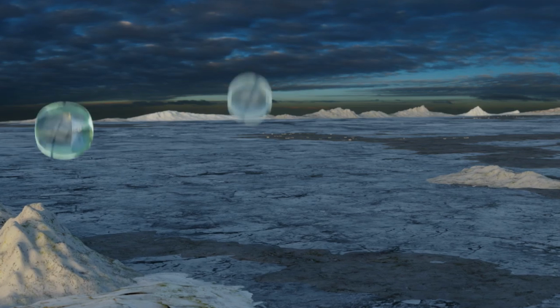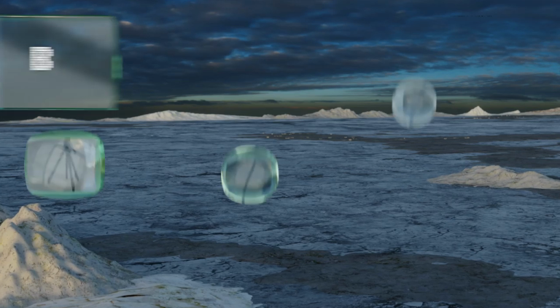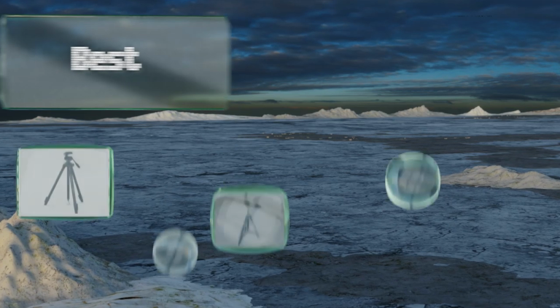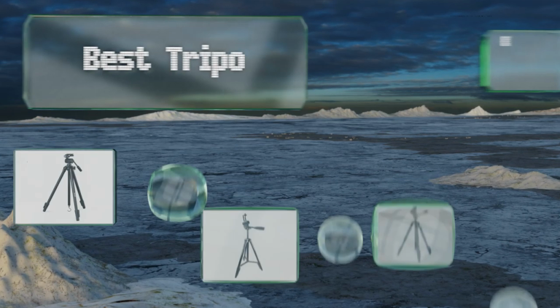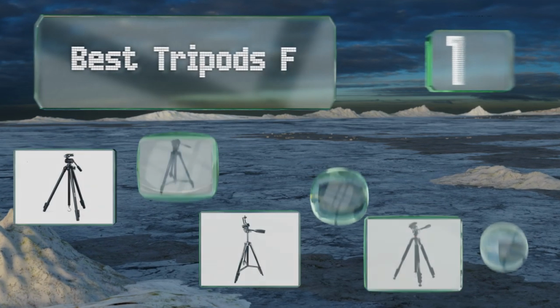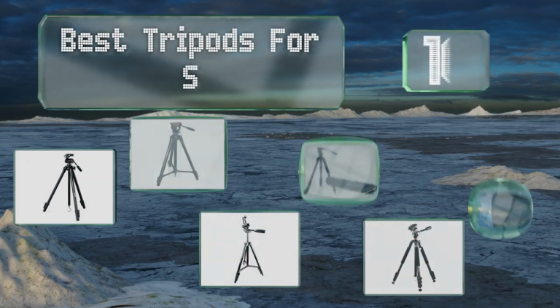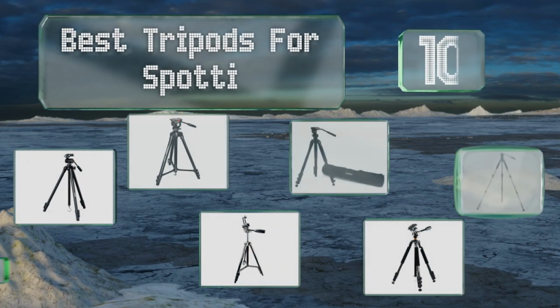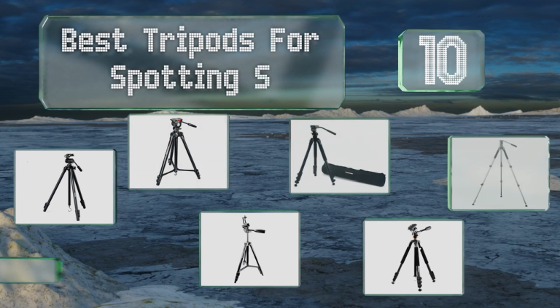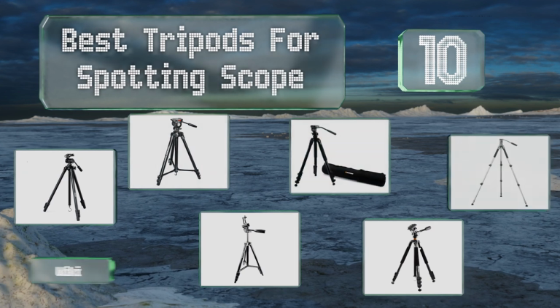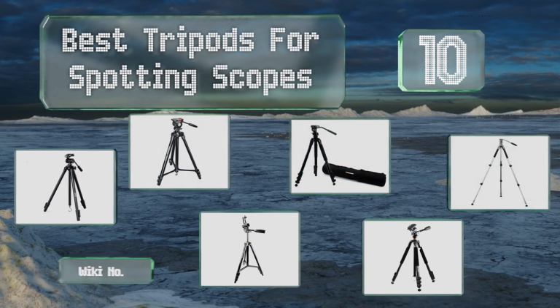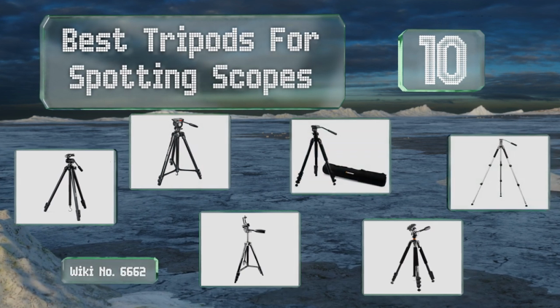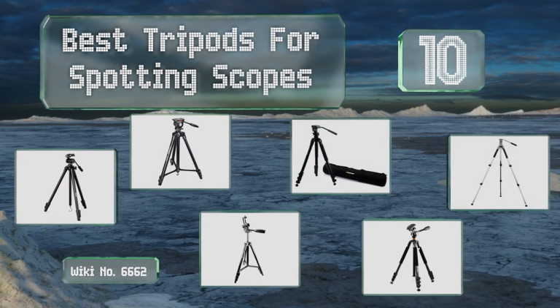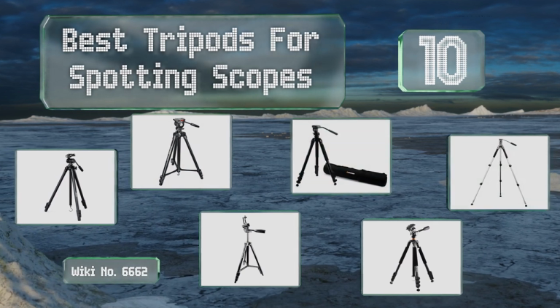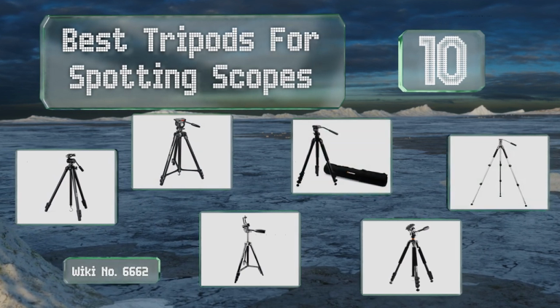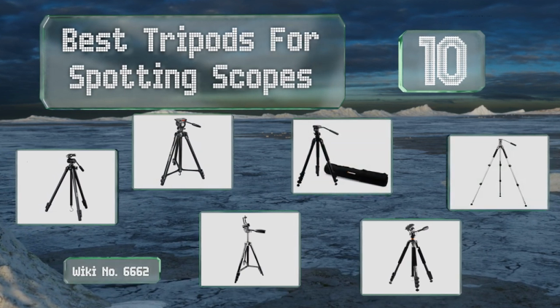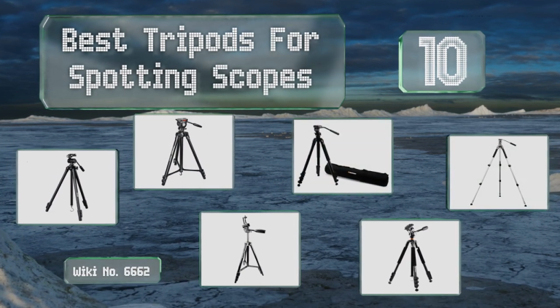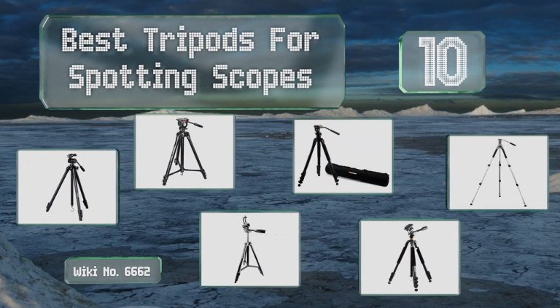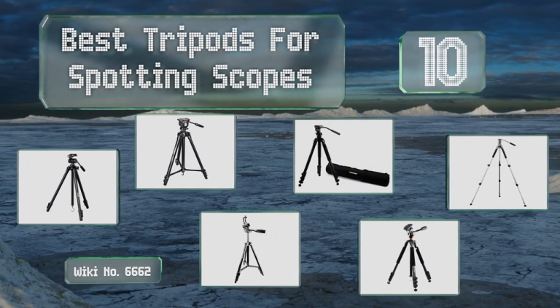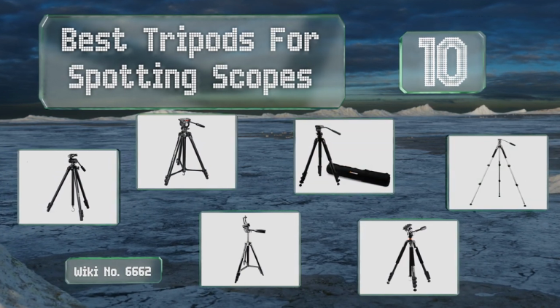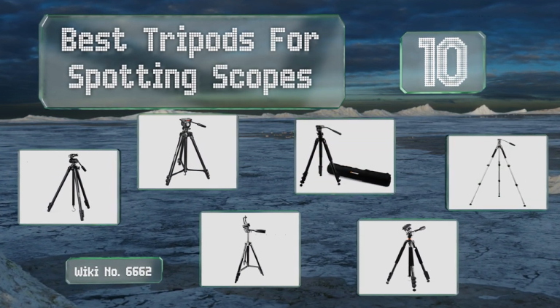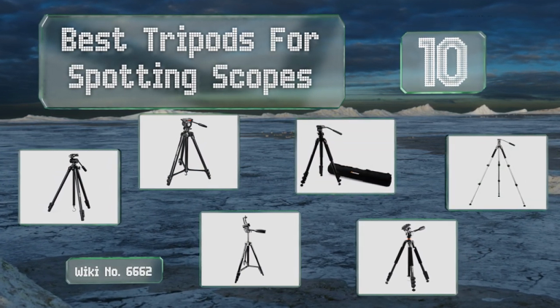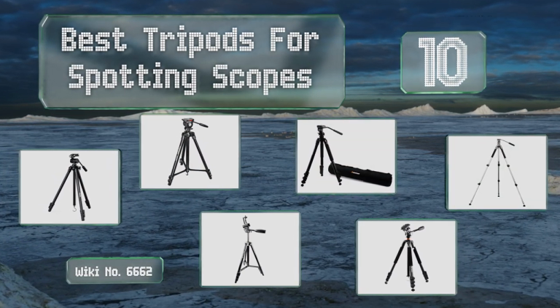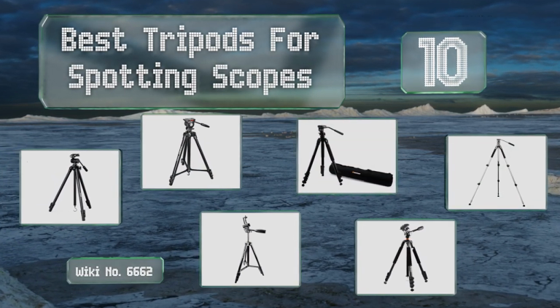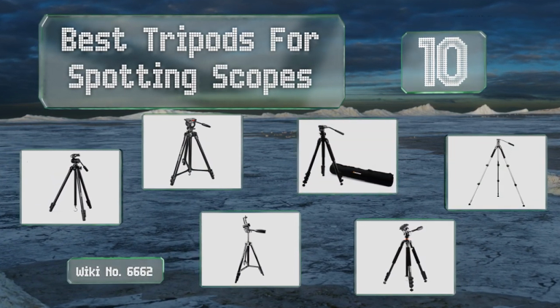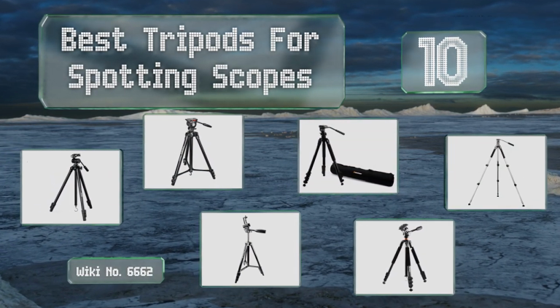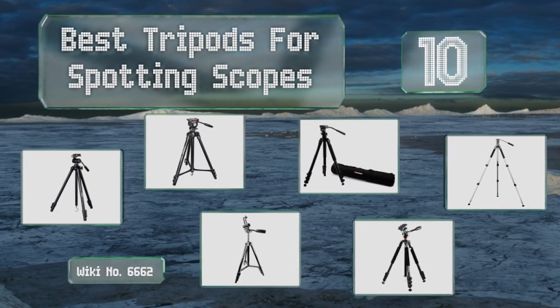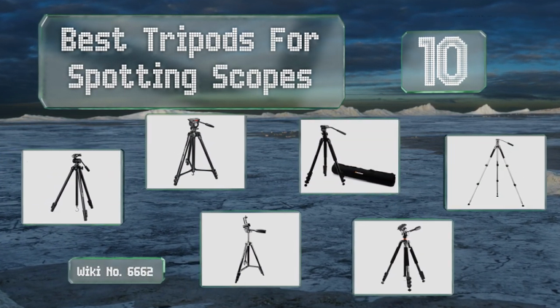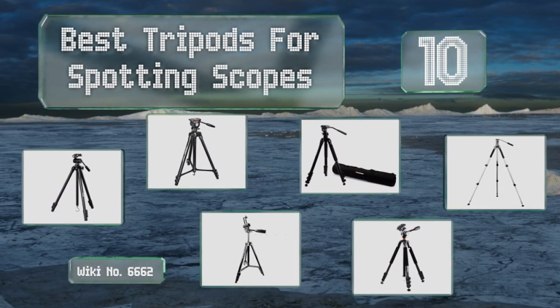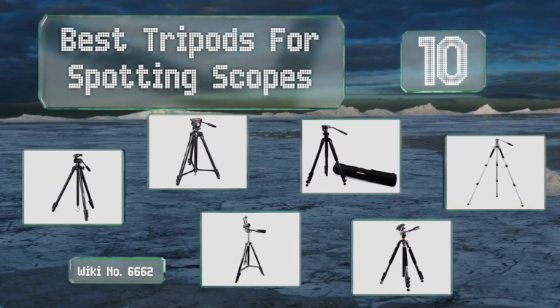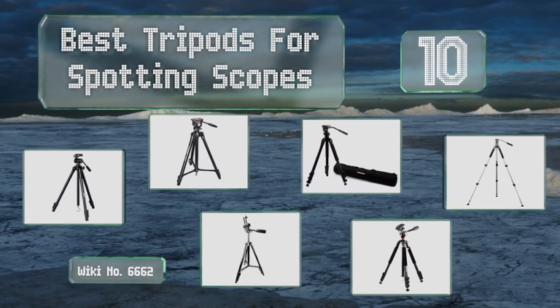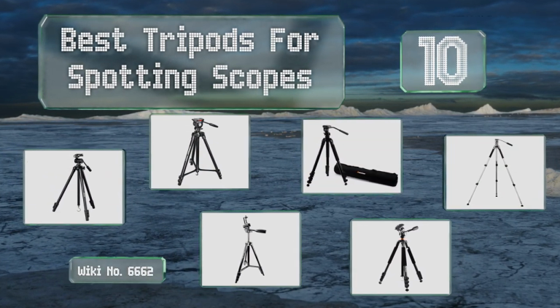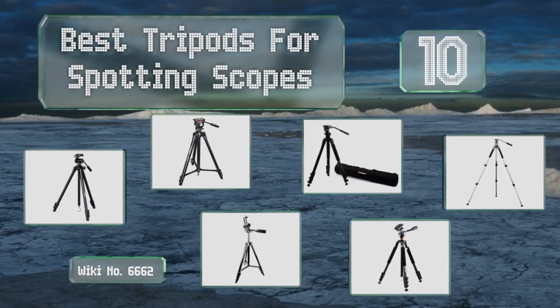EasyVid presents the 10 best tripods for spotting scopes. Let's get started with the list.